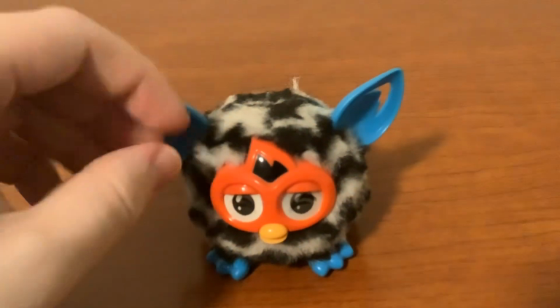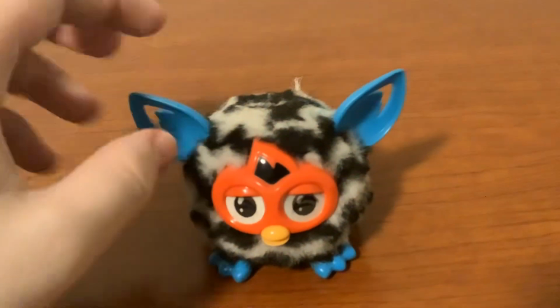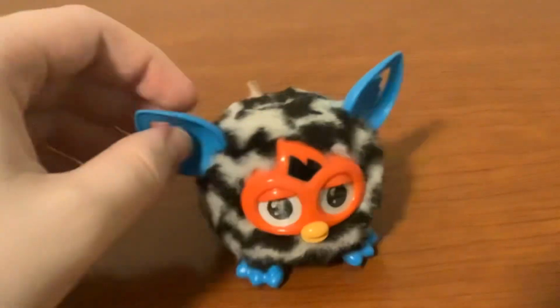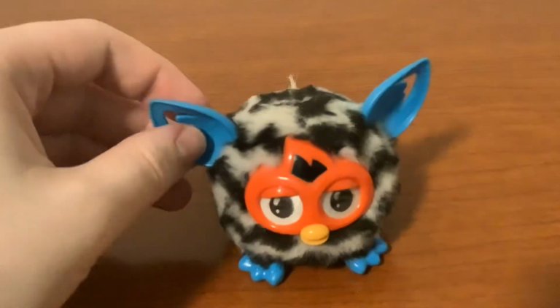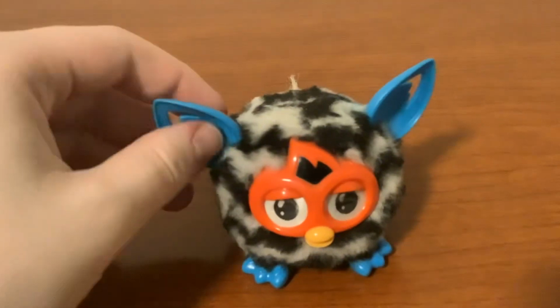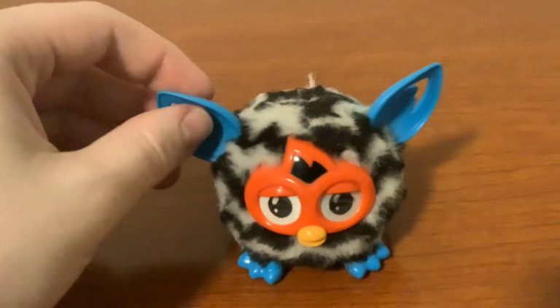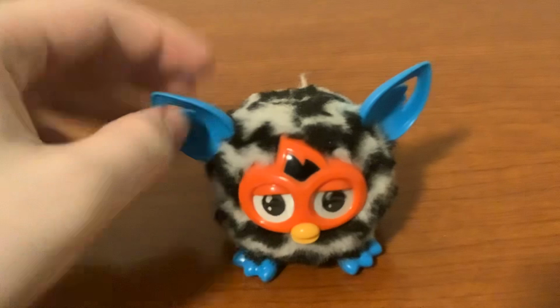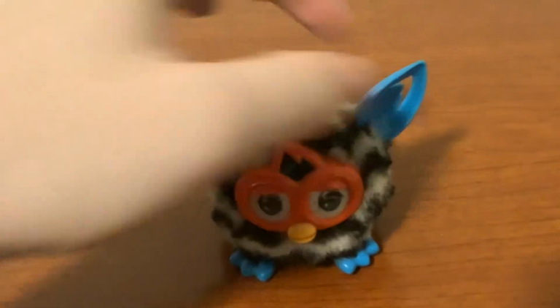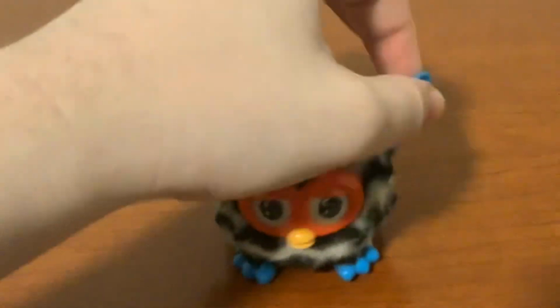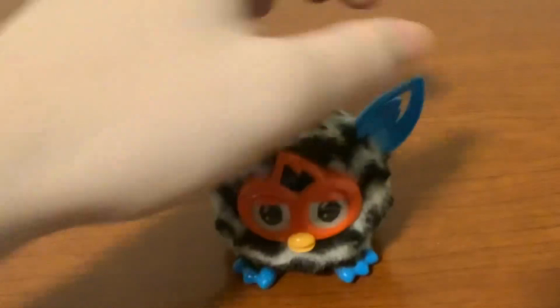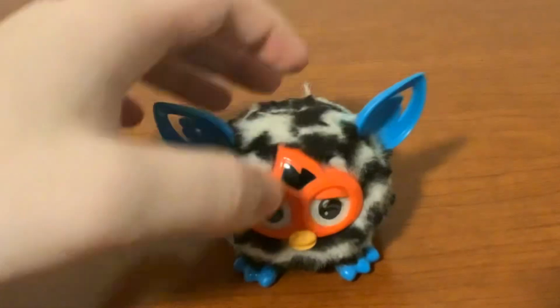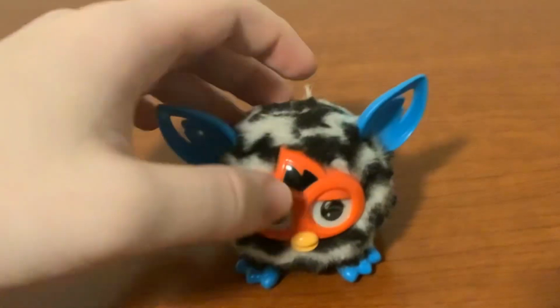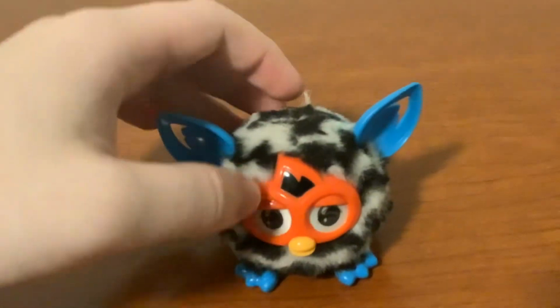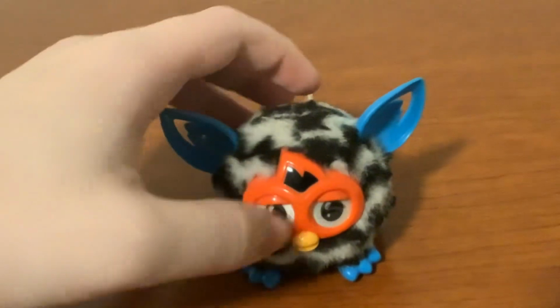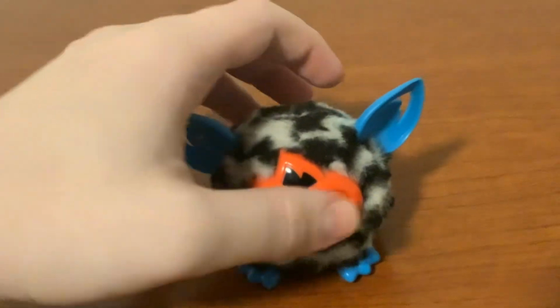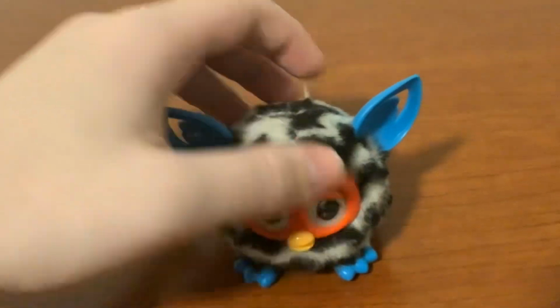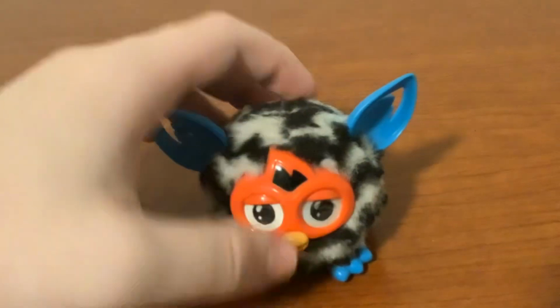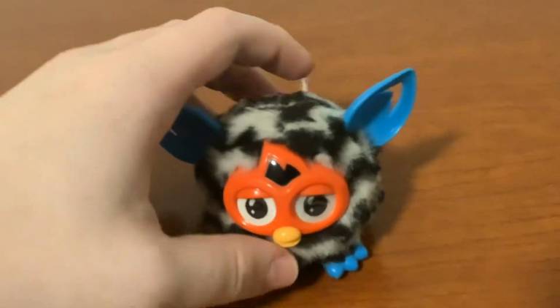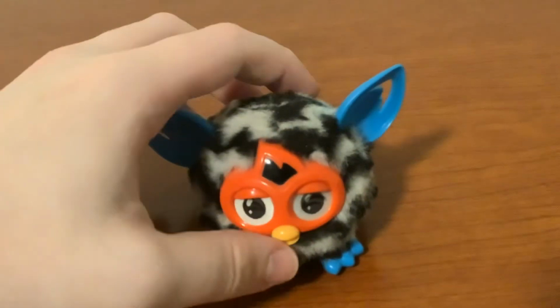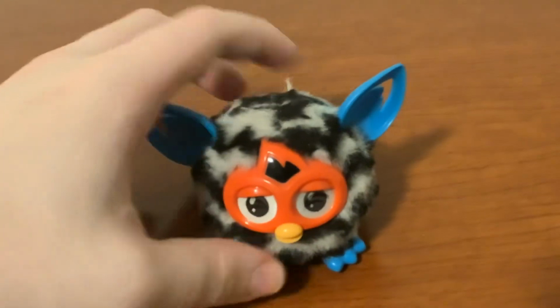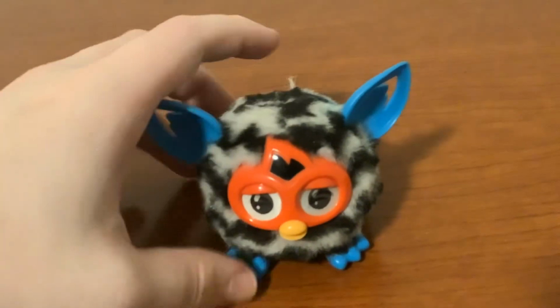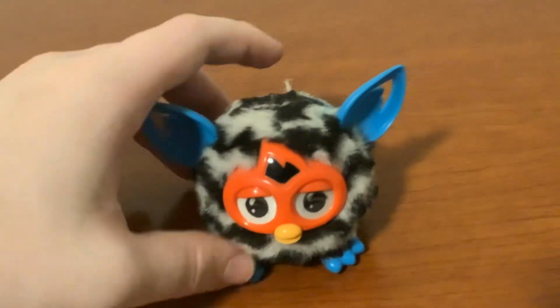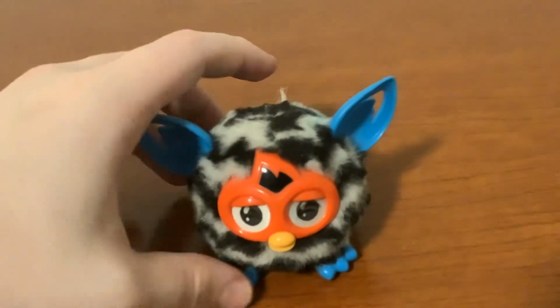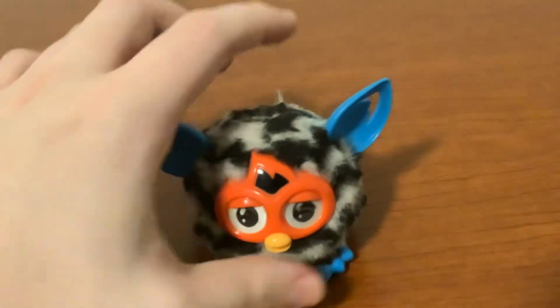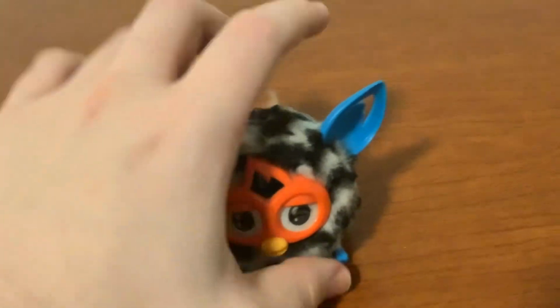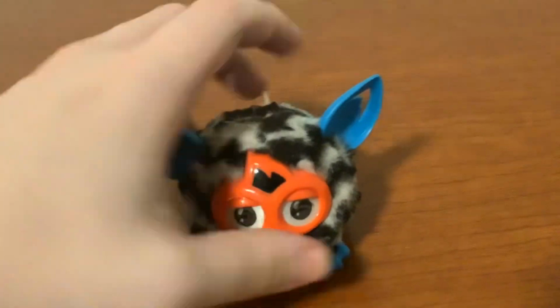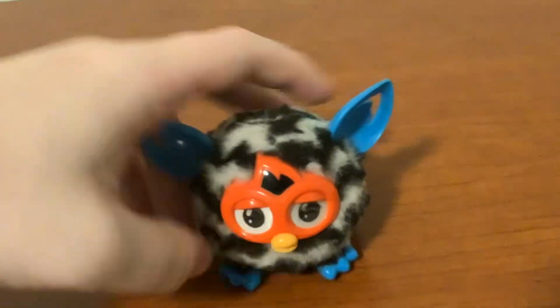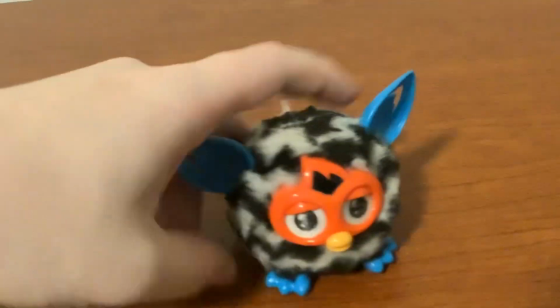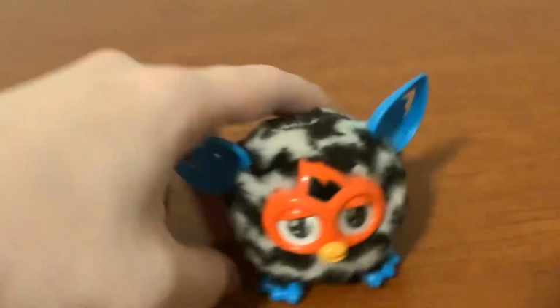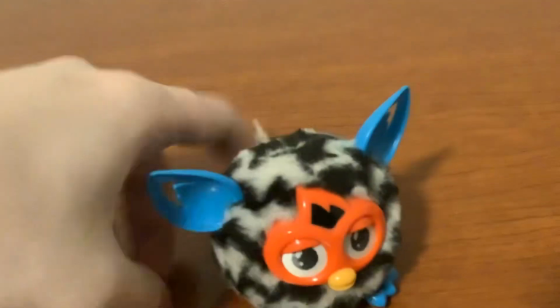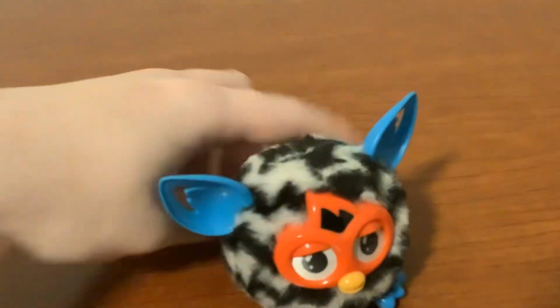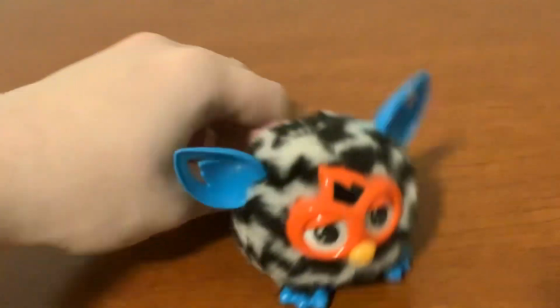So, he's got the ears, and a faceplate, and a beak, and feet, and a tail.